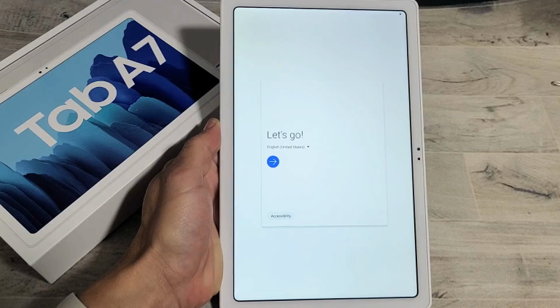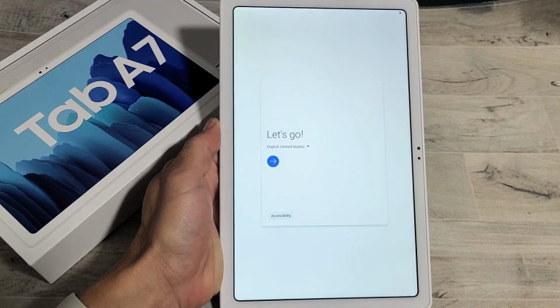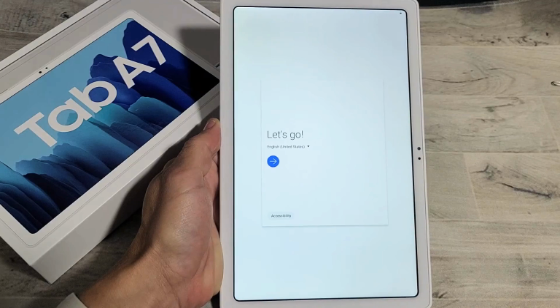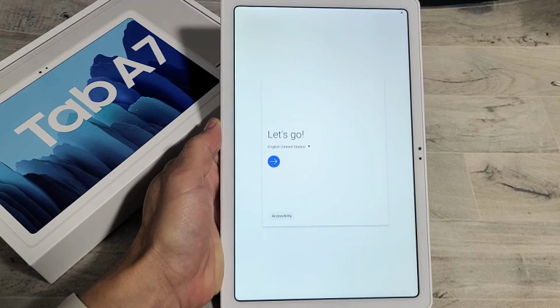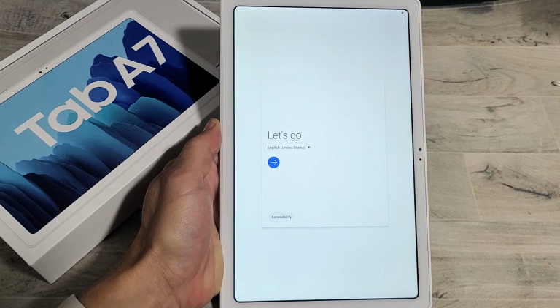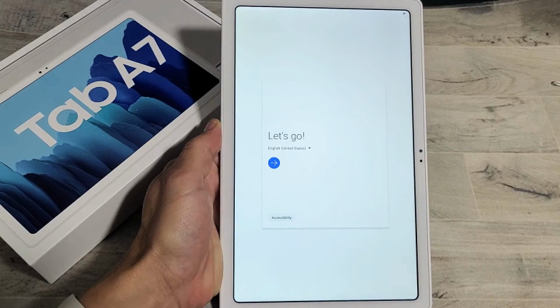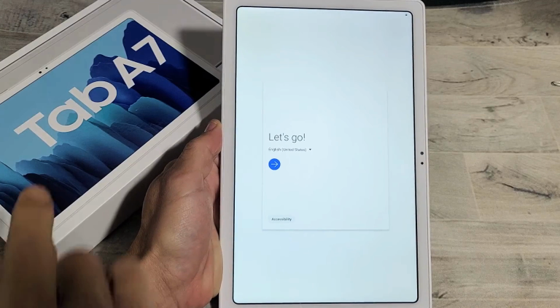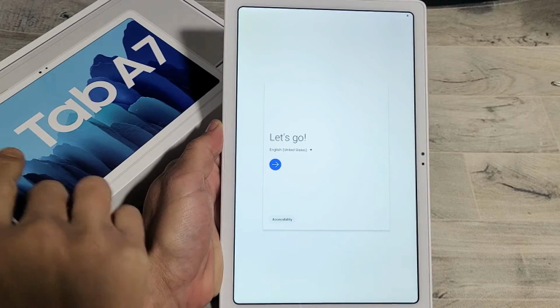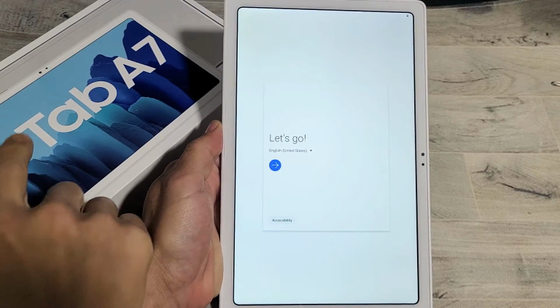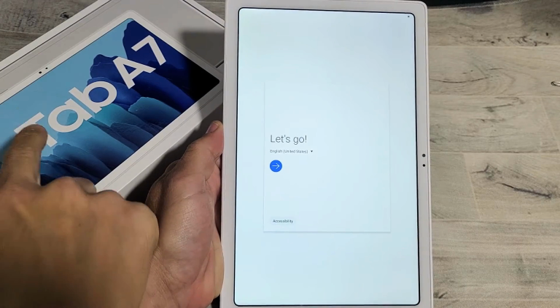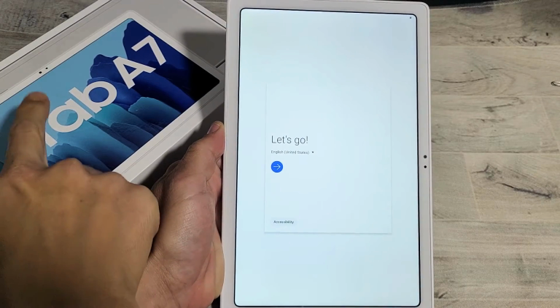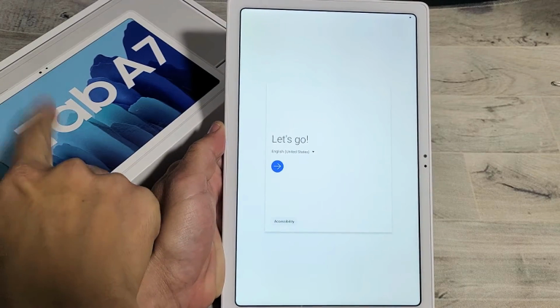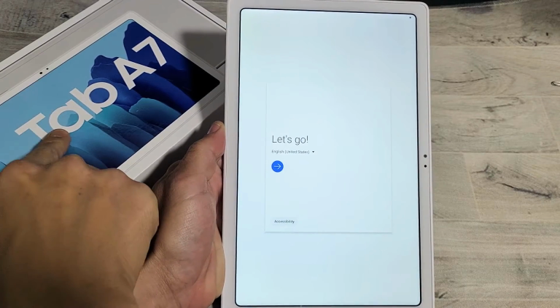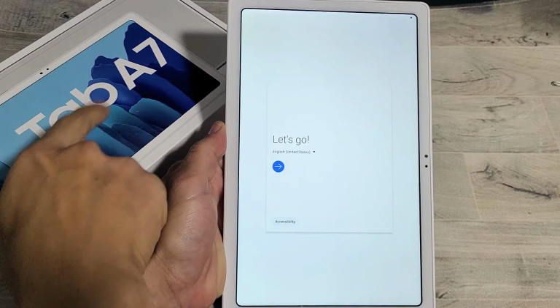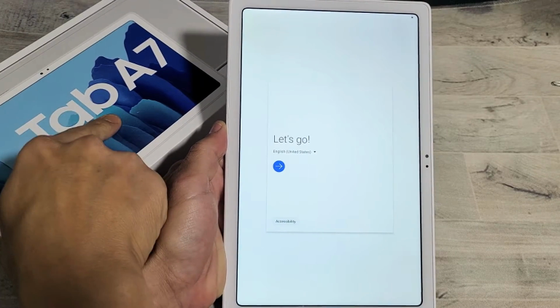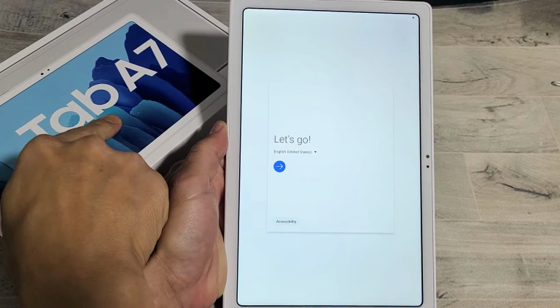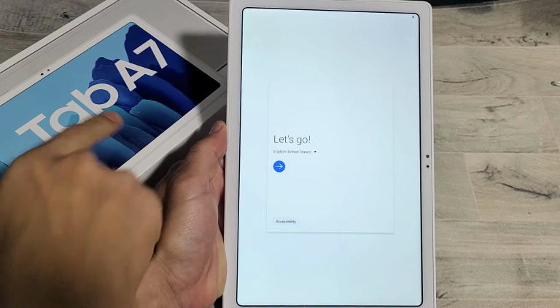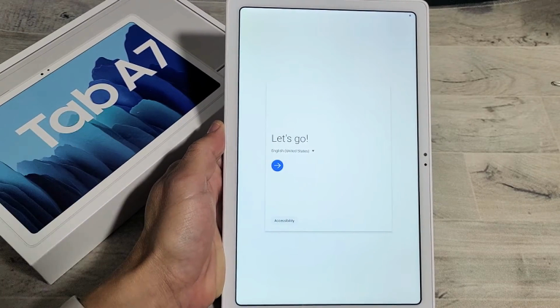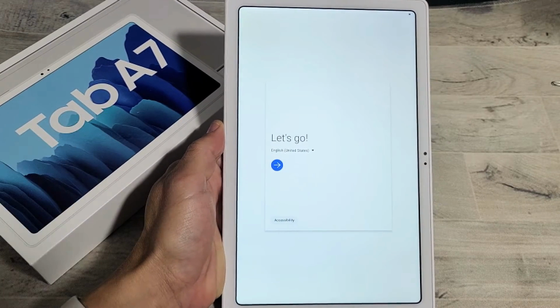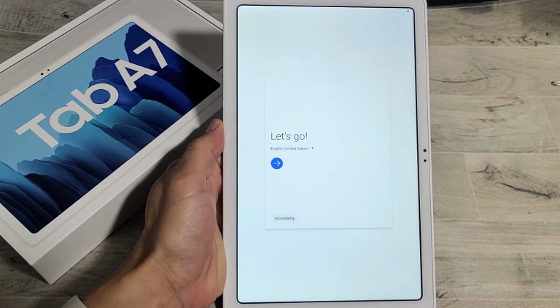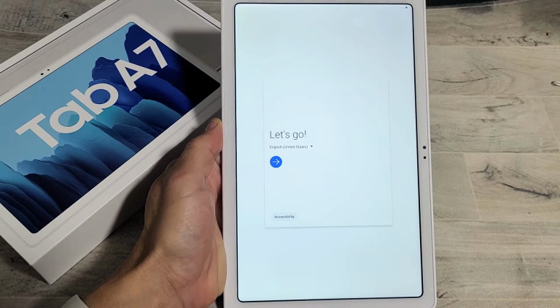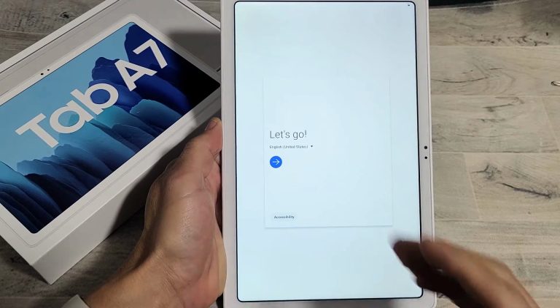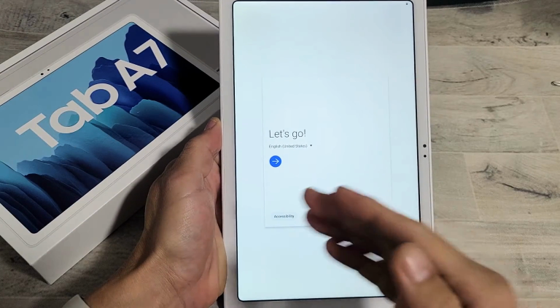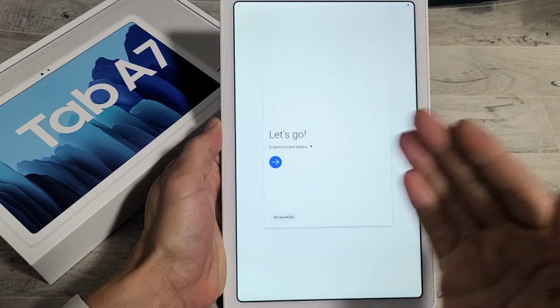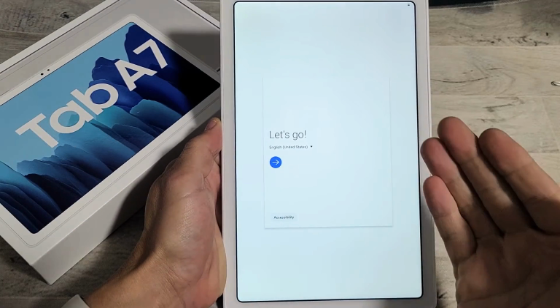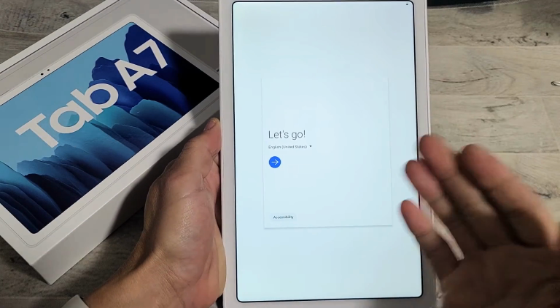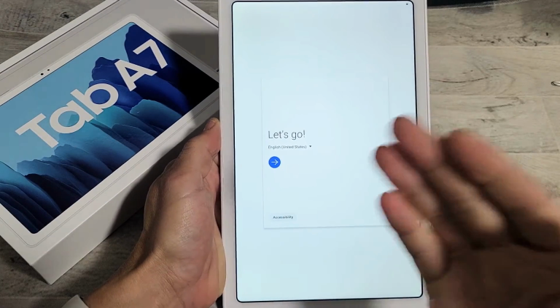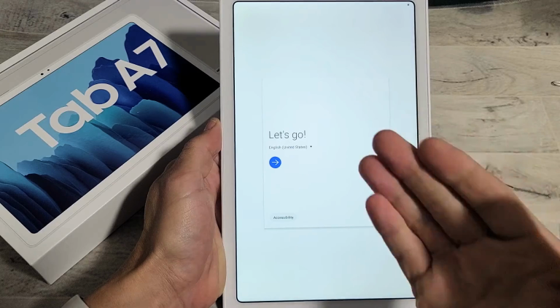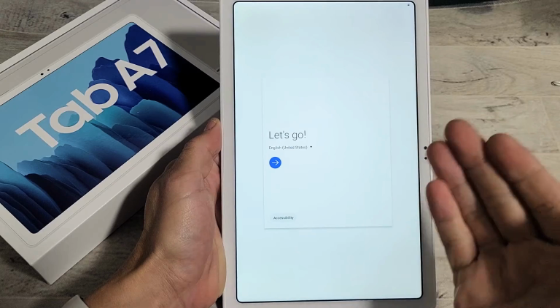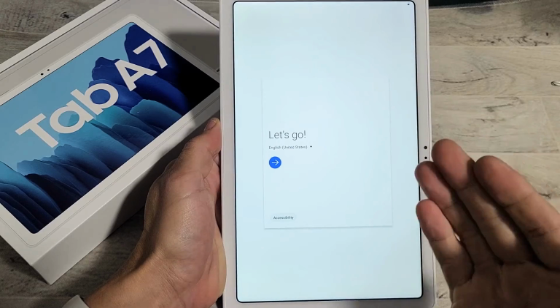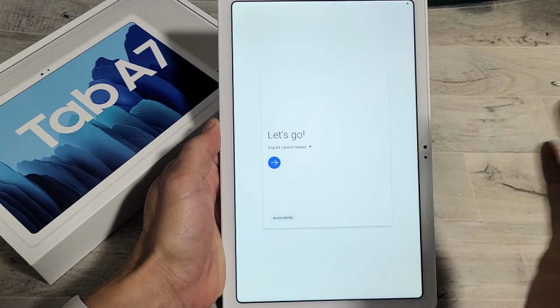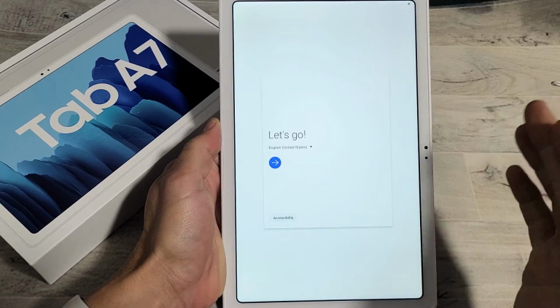I have a Samsung Galaxy Tab A7 here. I'm going to show you how to set it up step-by-step from the beginning.